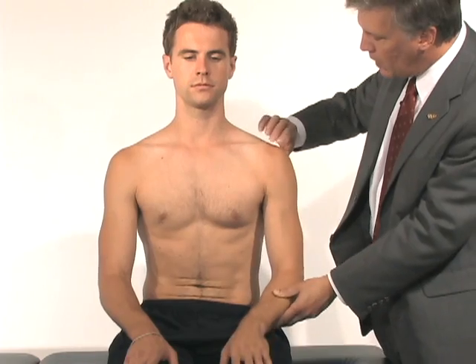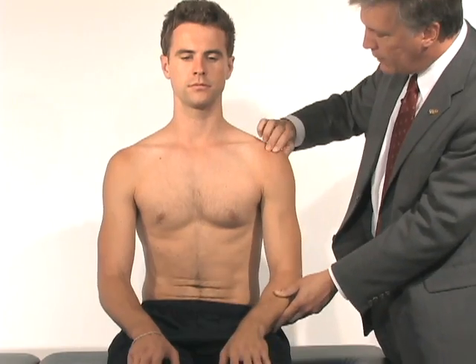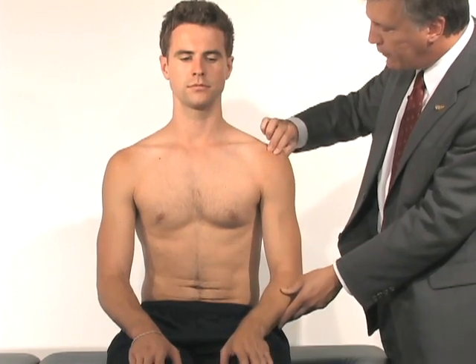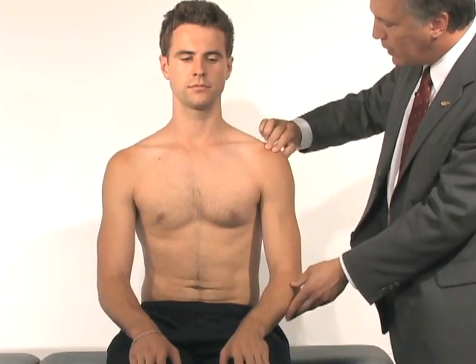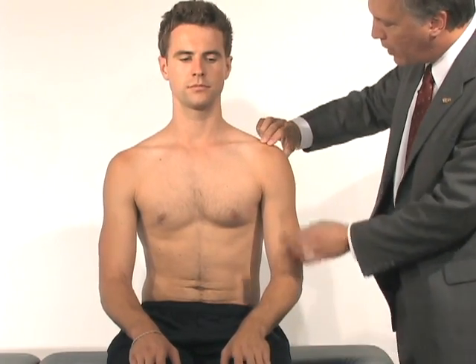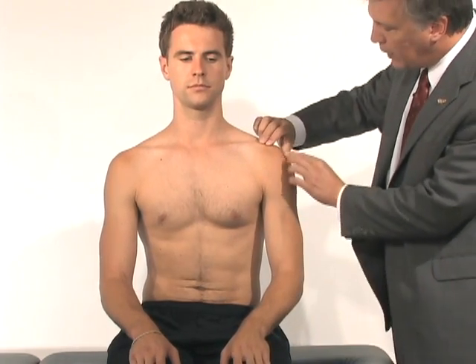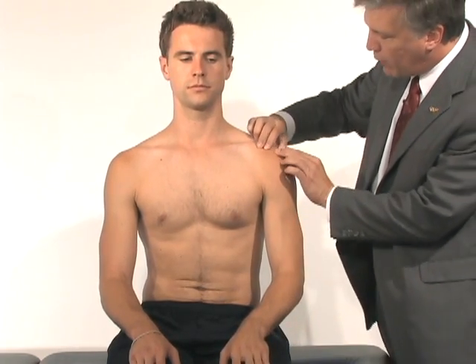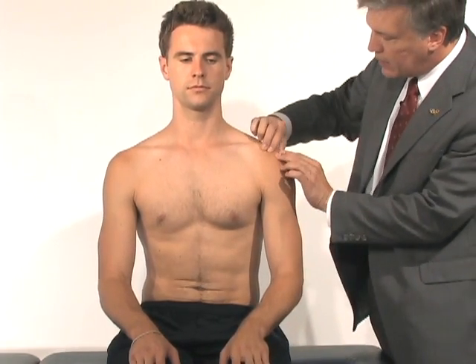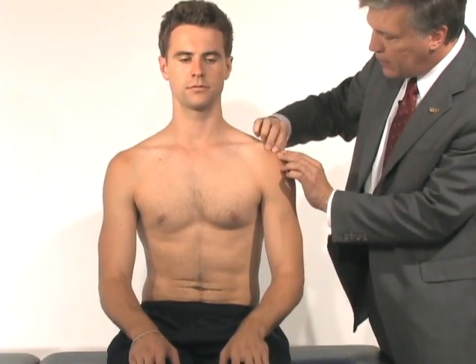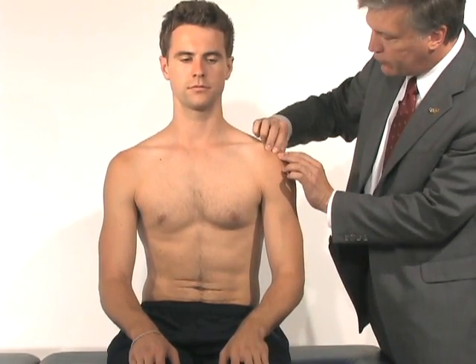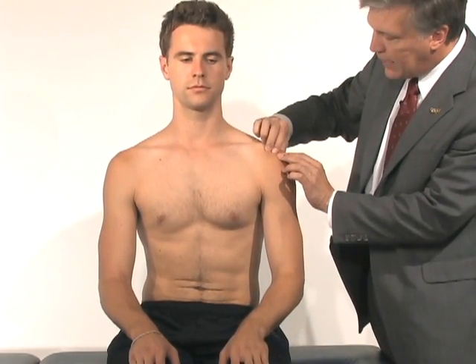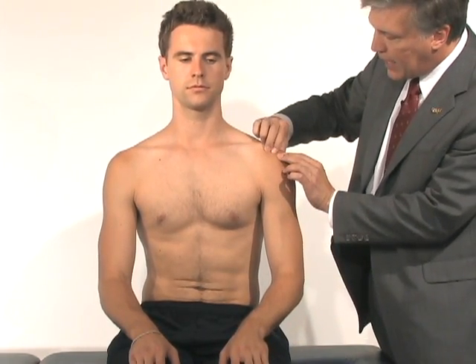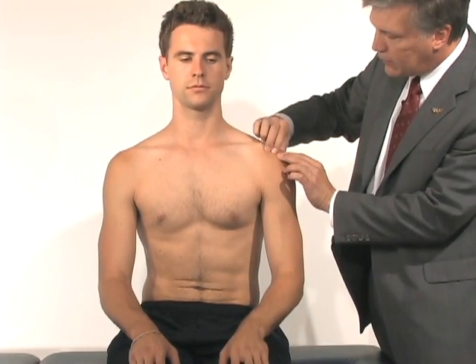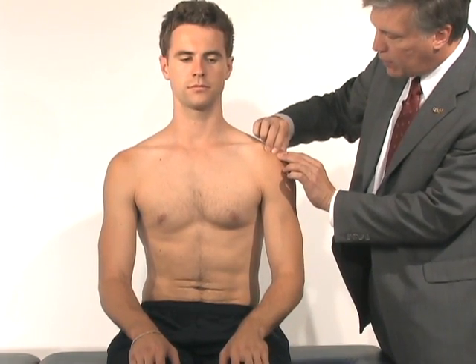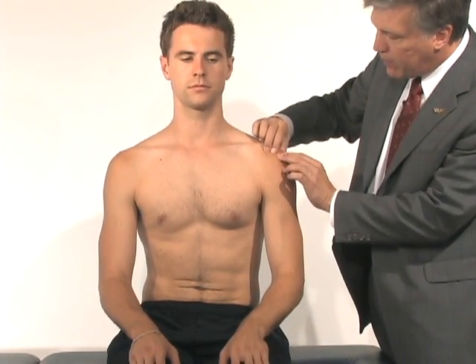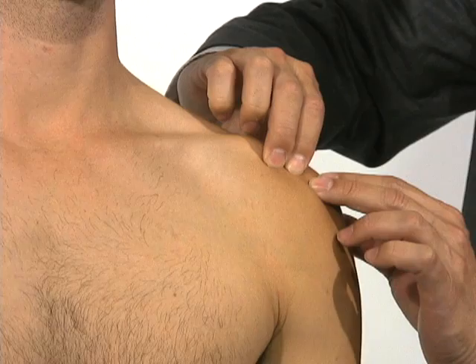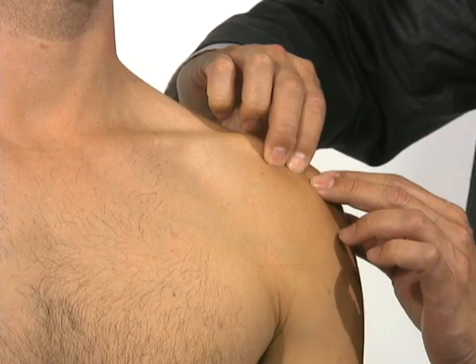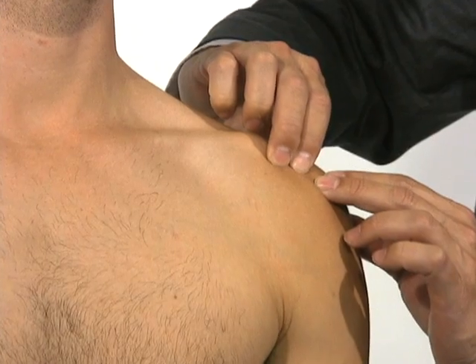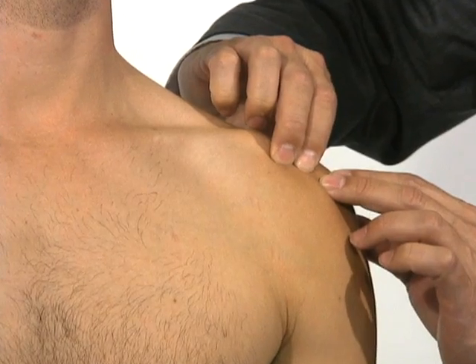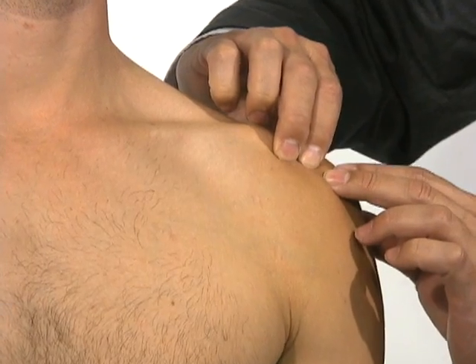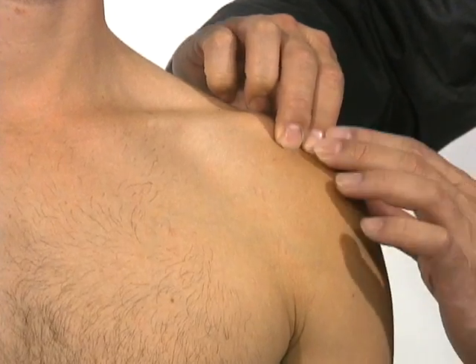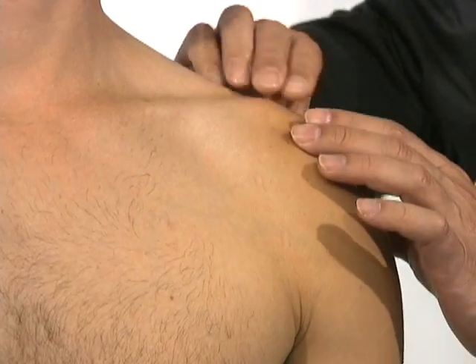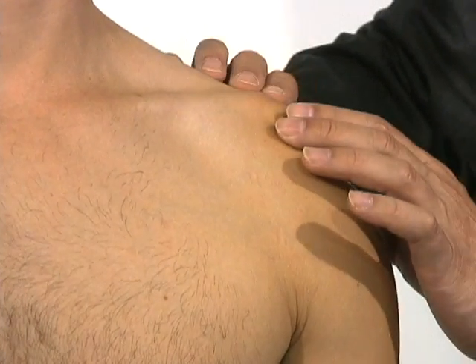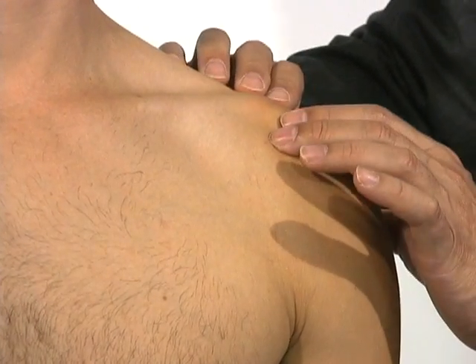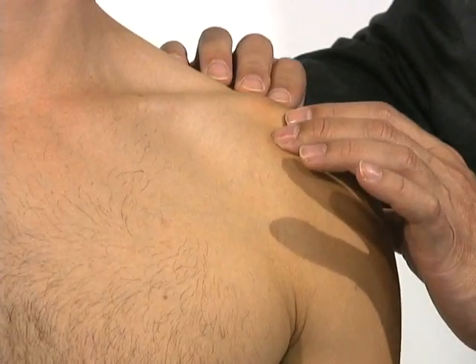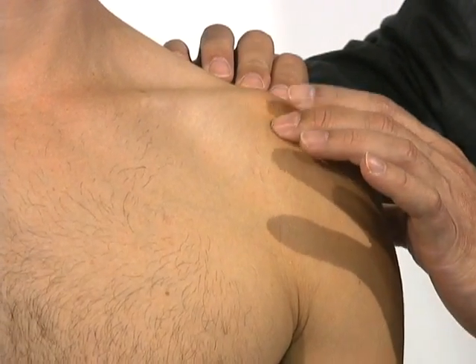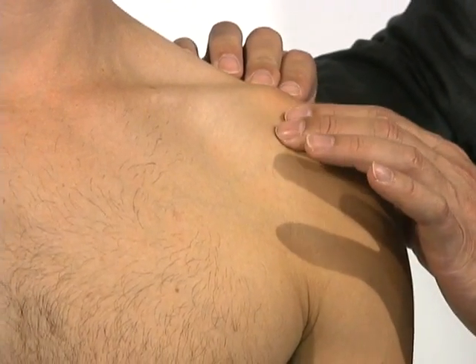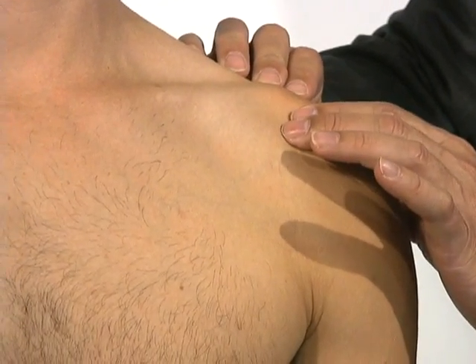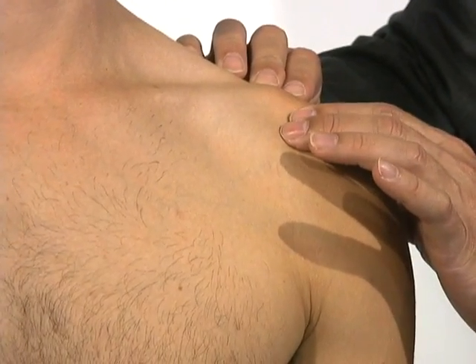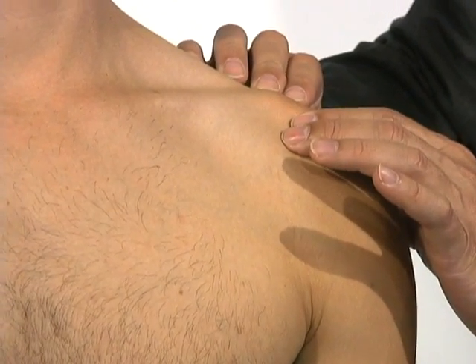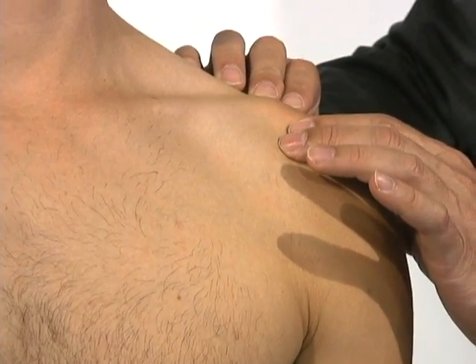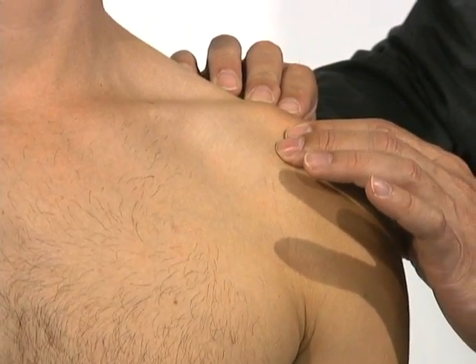The very front part of the acromion — this leading edge, the front edge — can often be tender in somebody who has impingement syndrome.